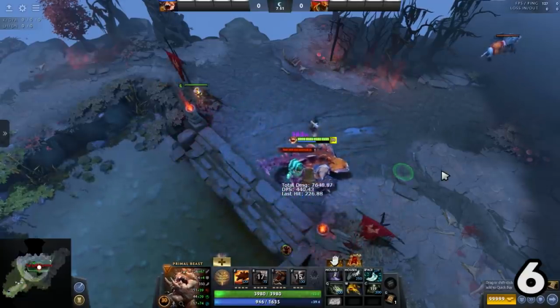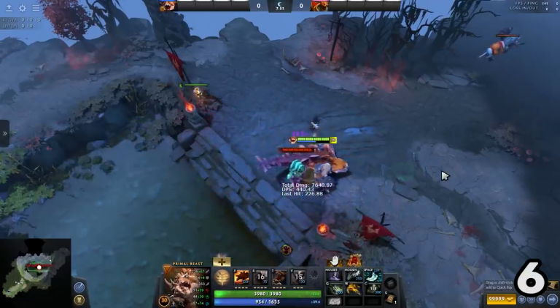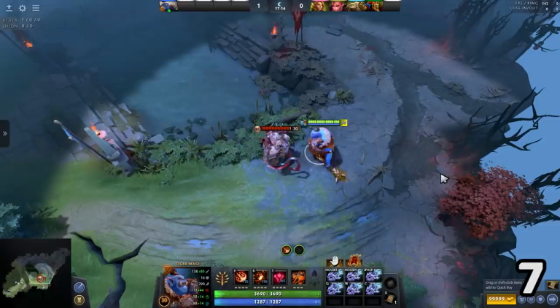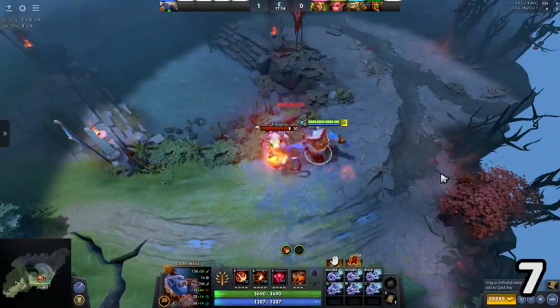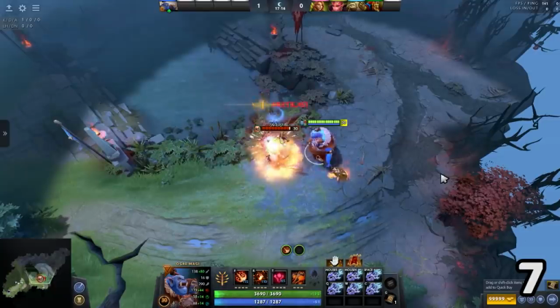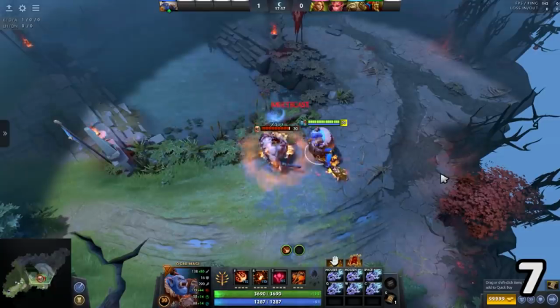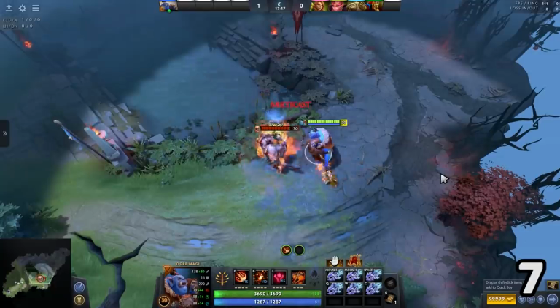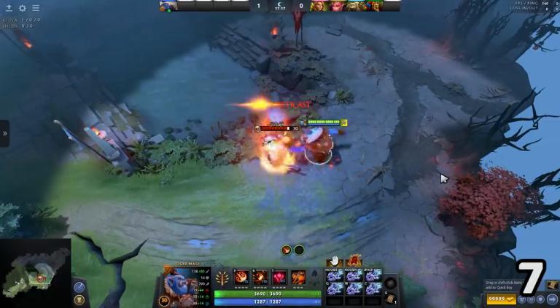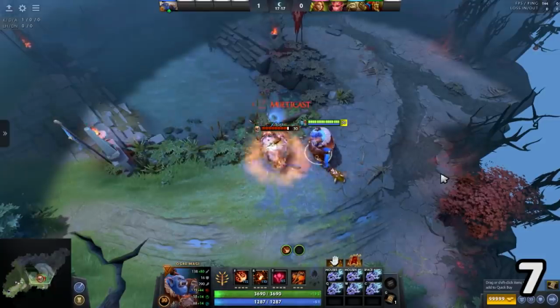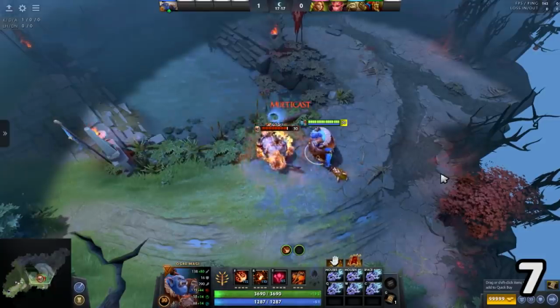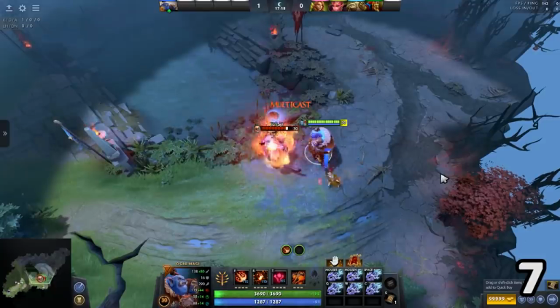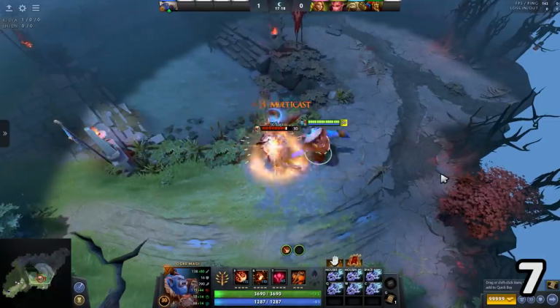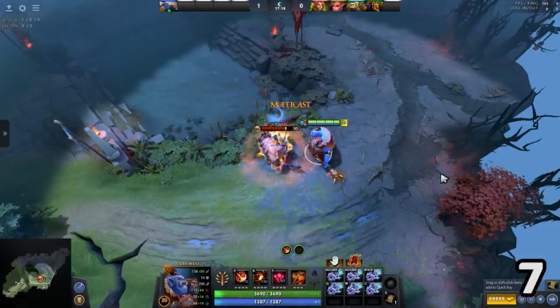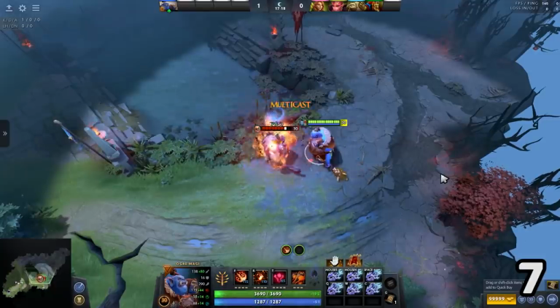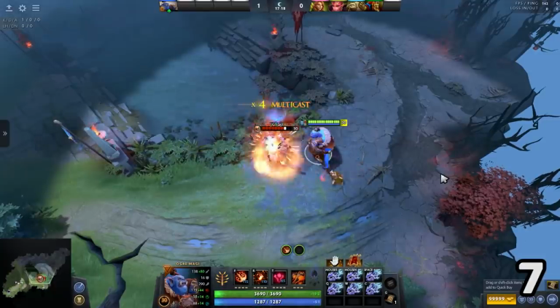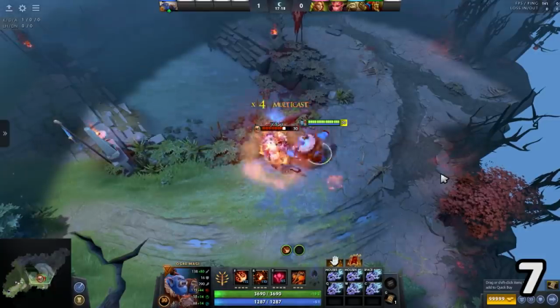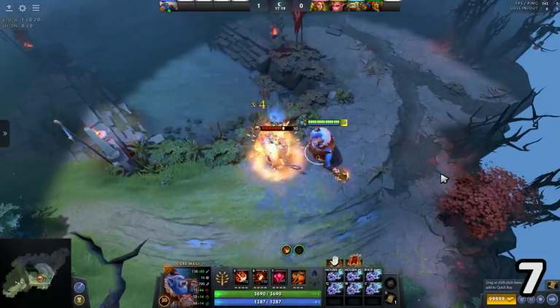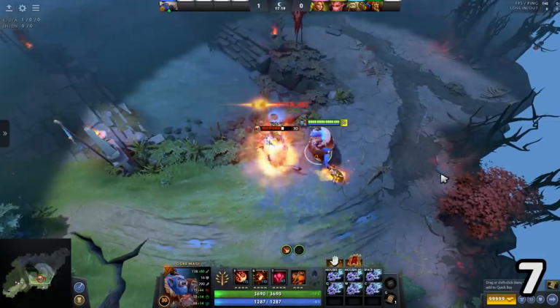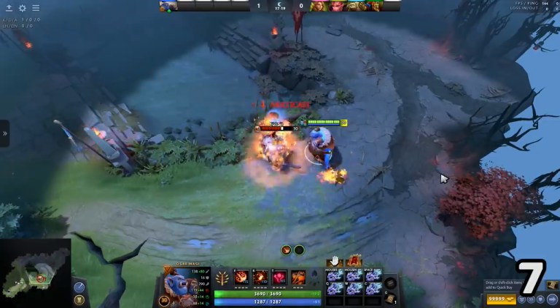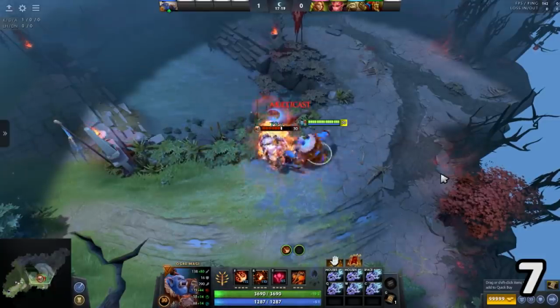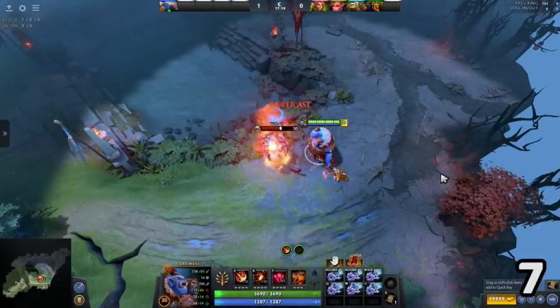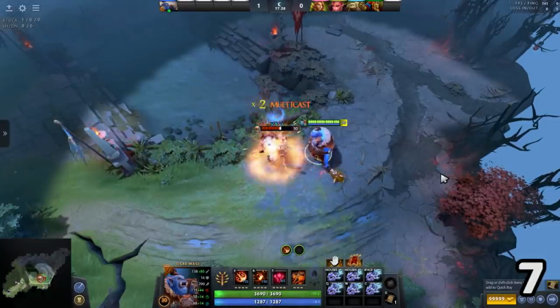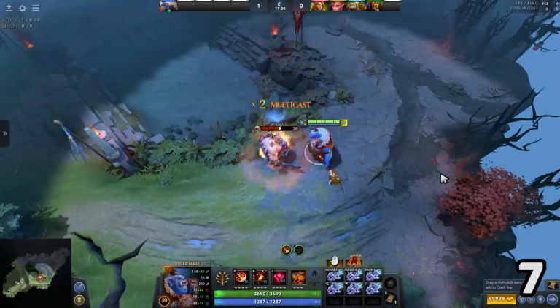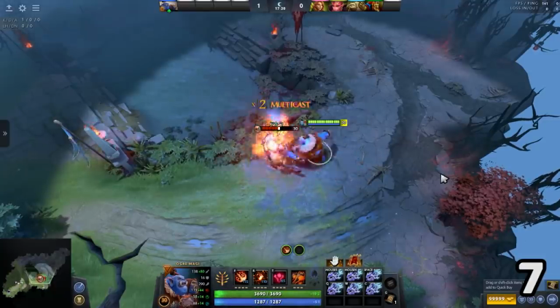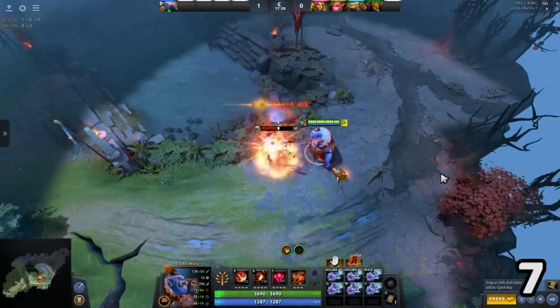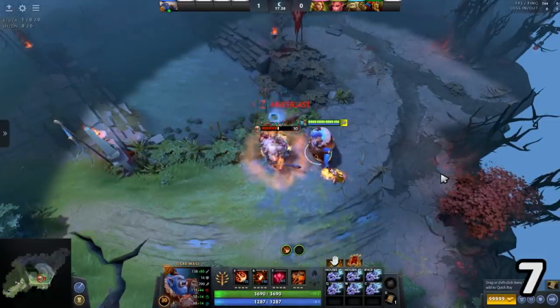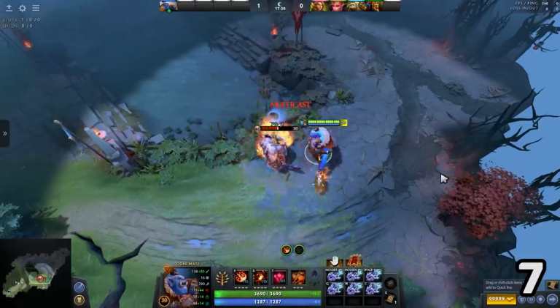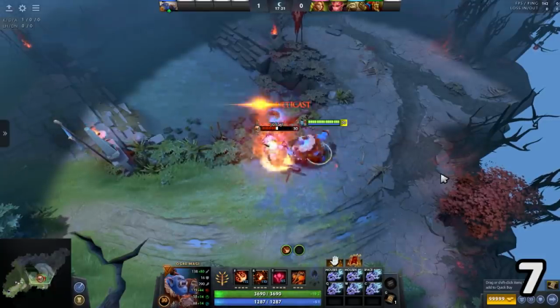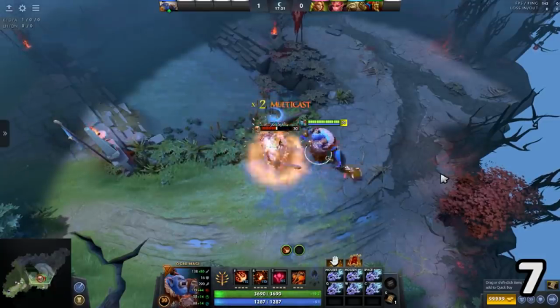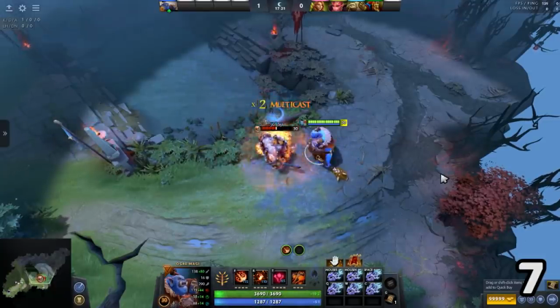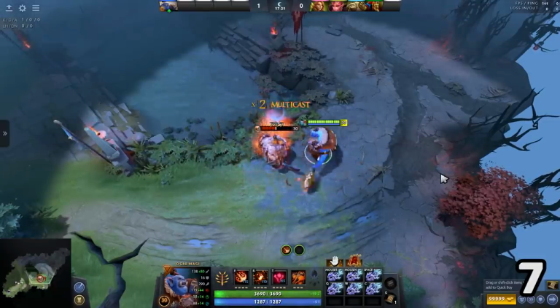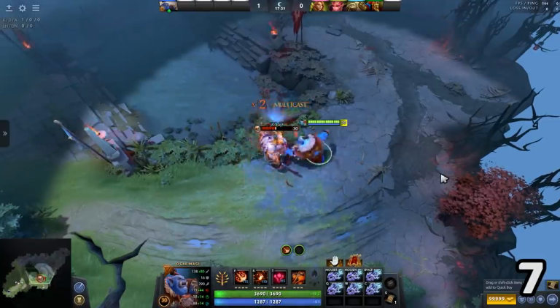Number 7: you can now stack attack speed on Ogre to counter your lack of luck — but beware of reports. Let's go!